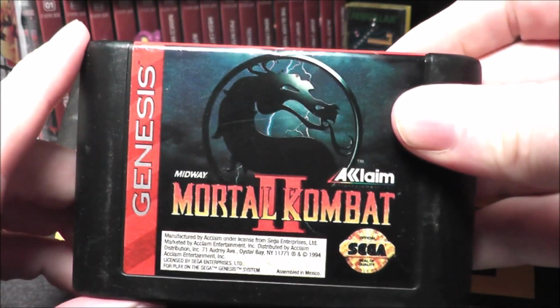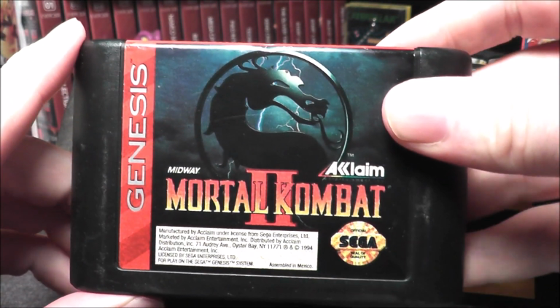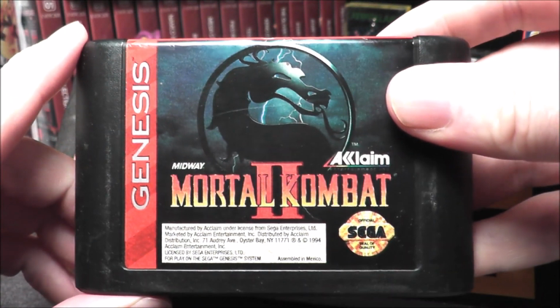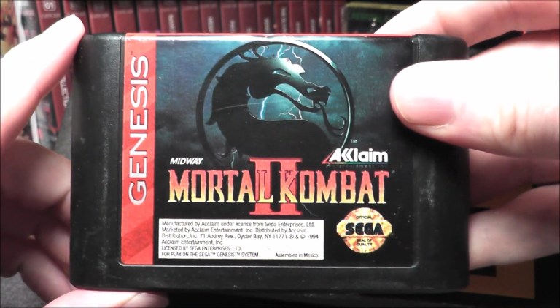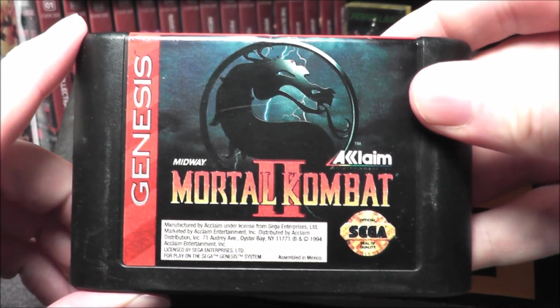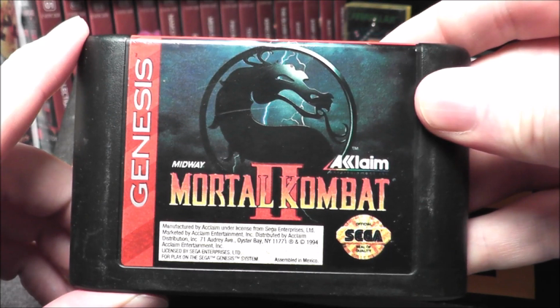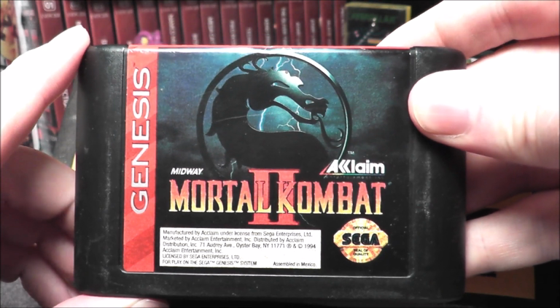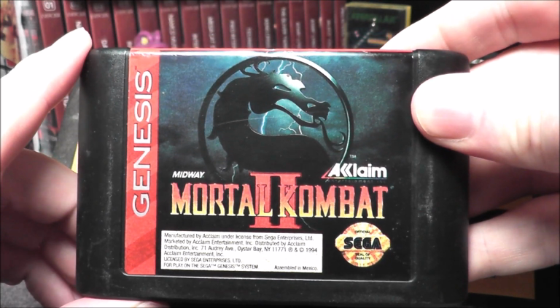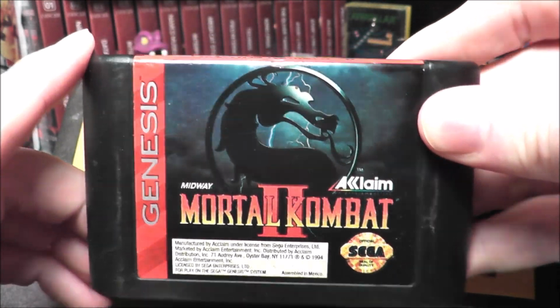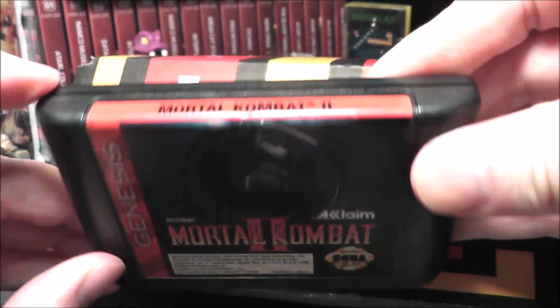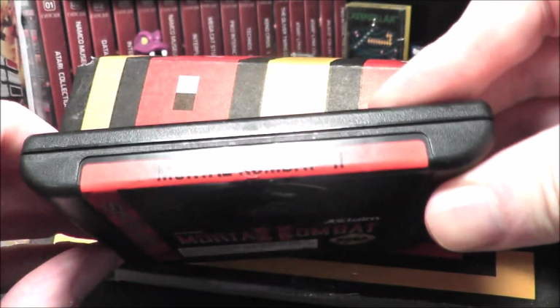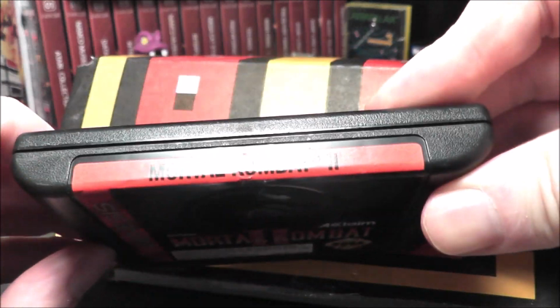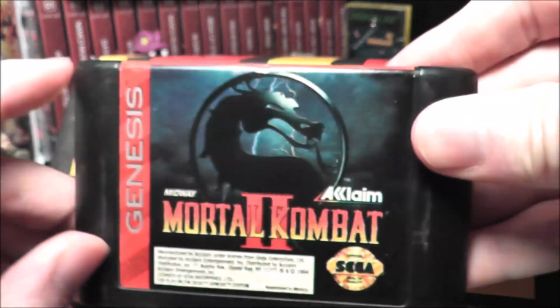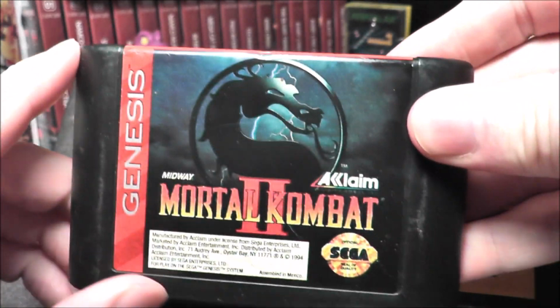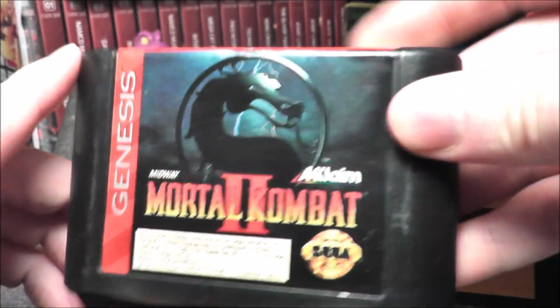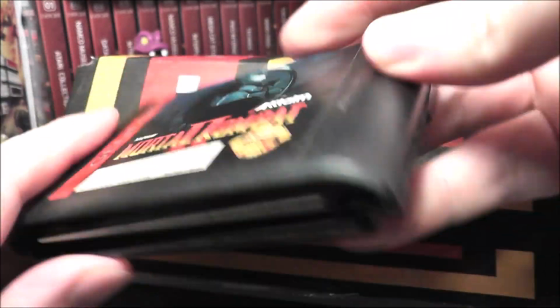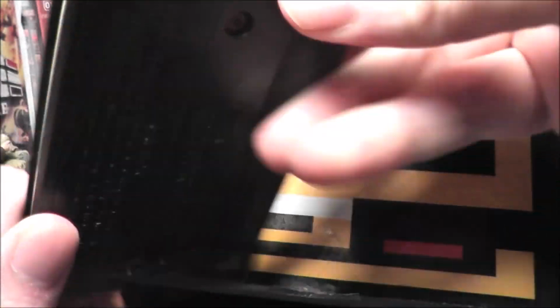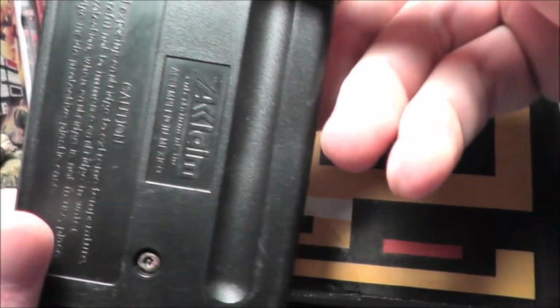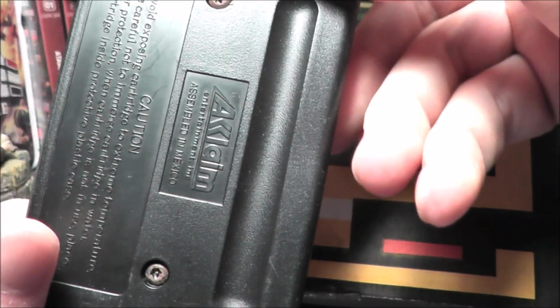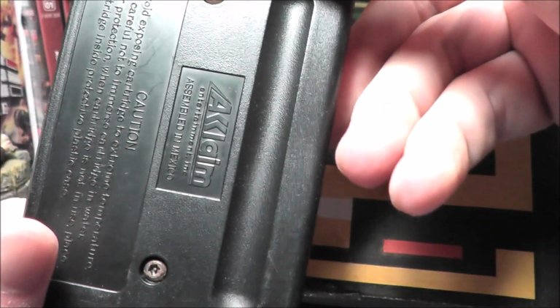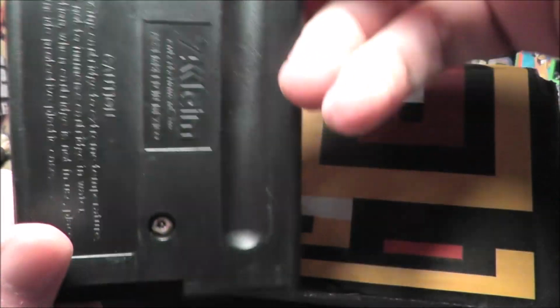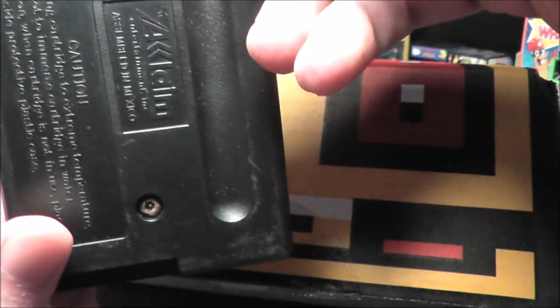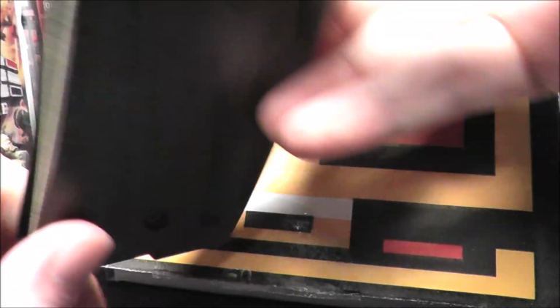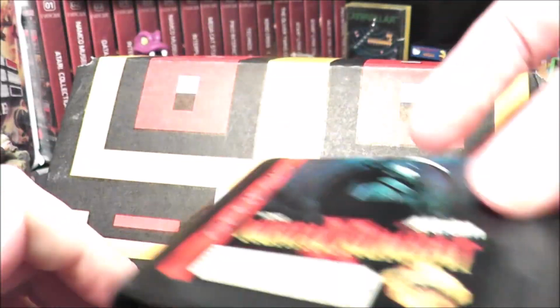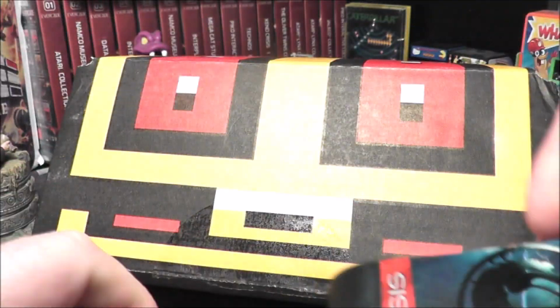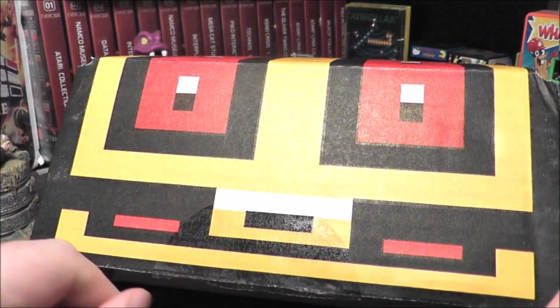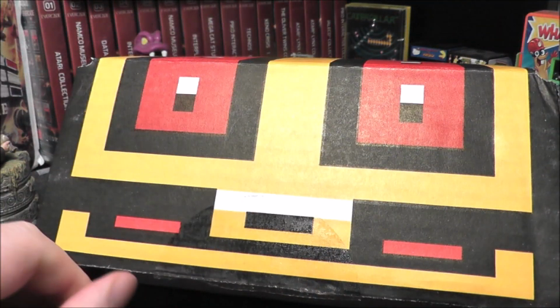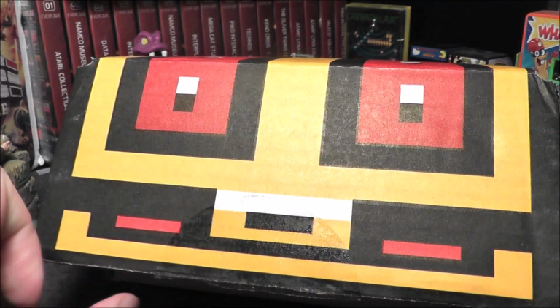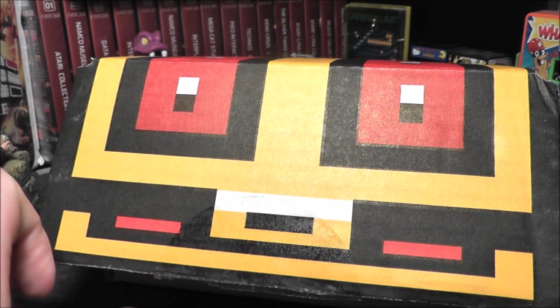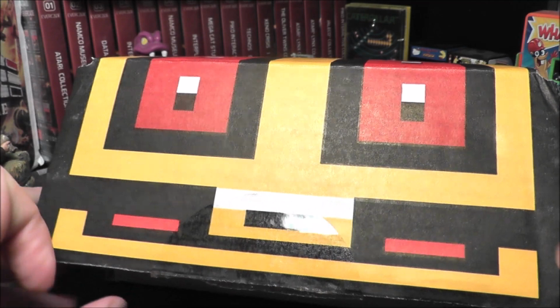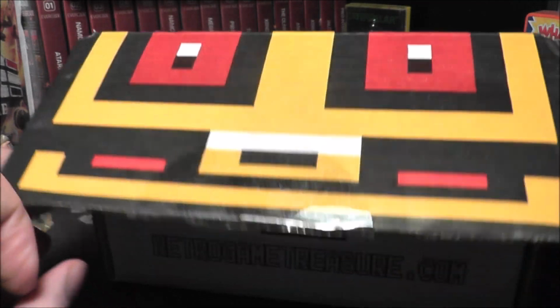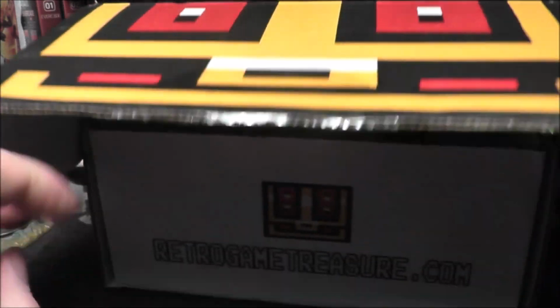Mortal Kombat 2 for the Sega Genesis — another game in decent condition. This box is not too shabby.